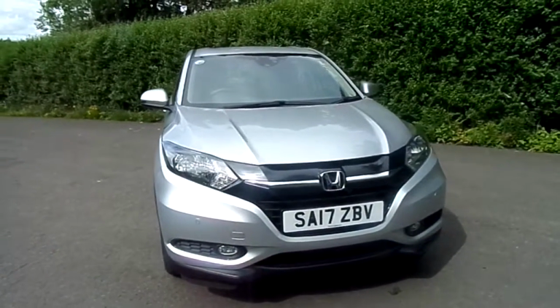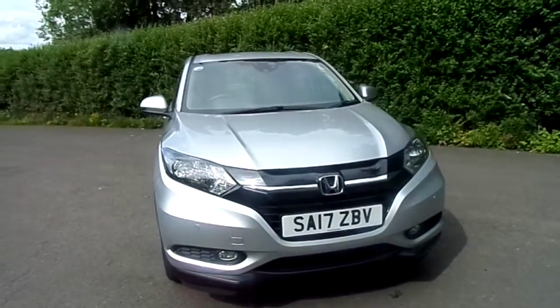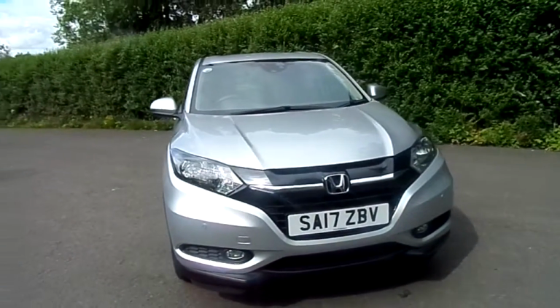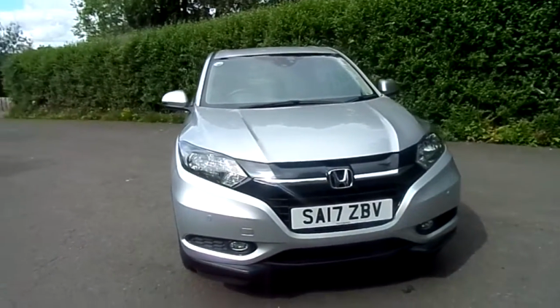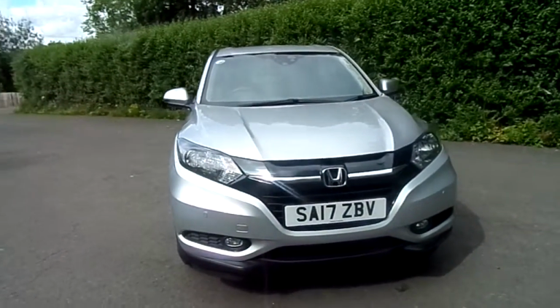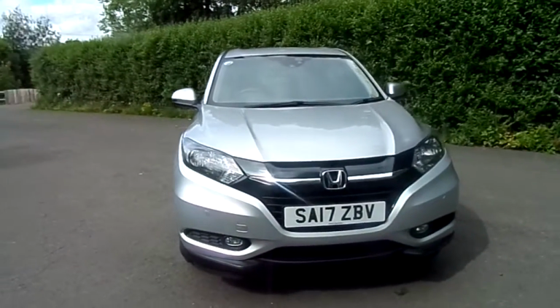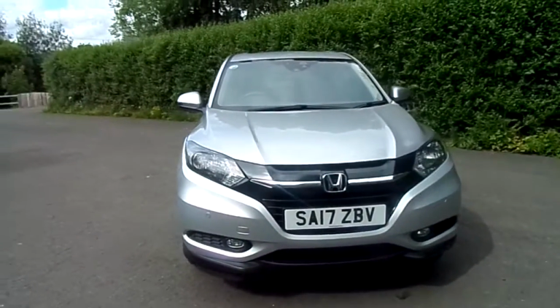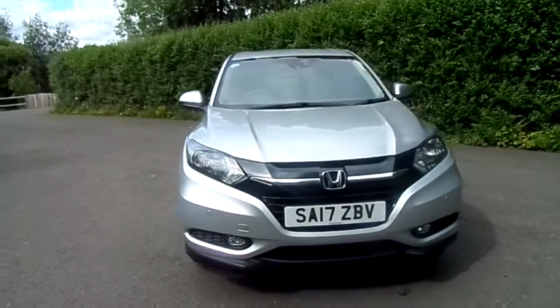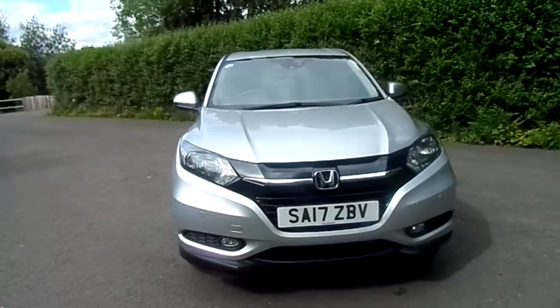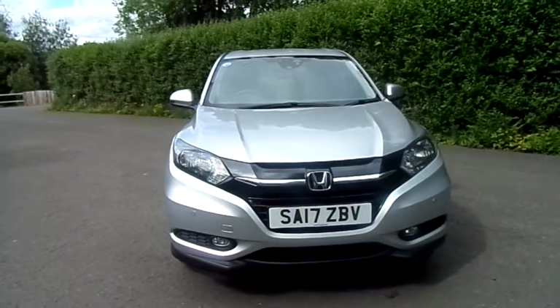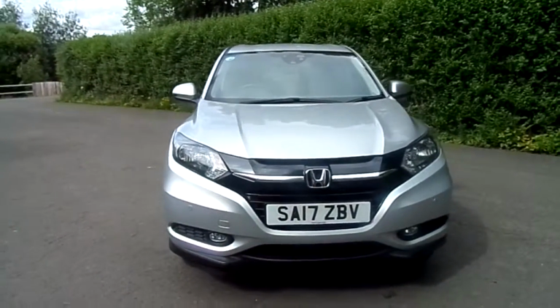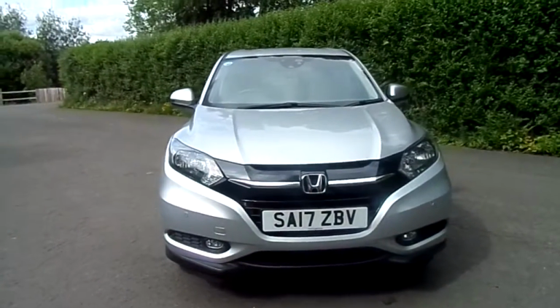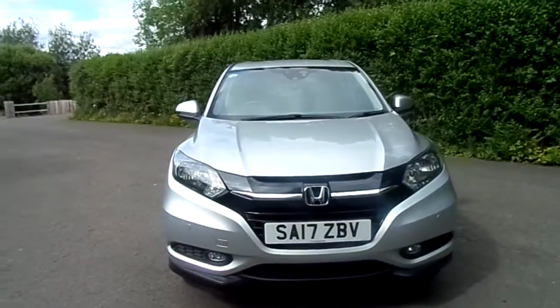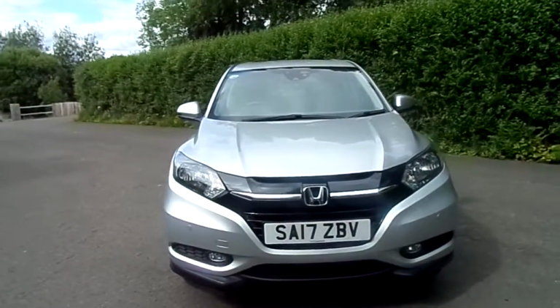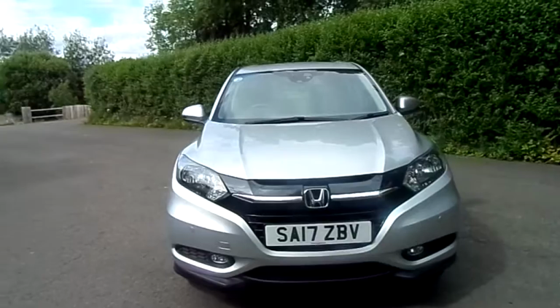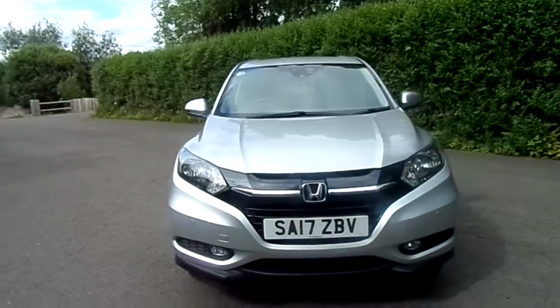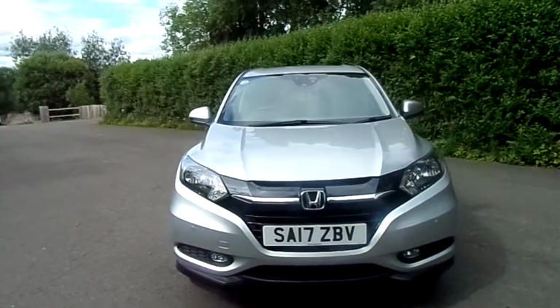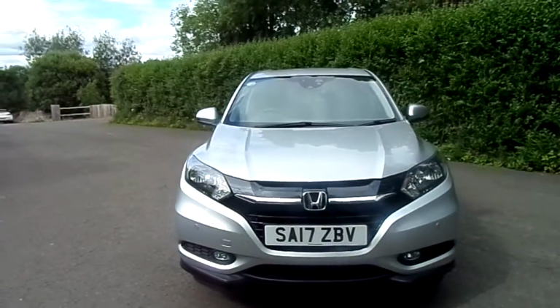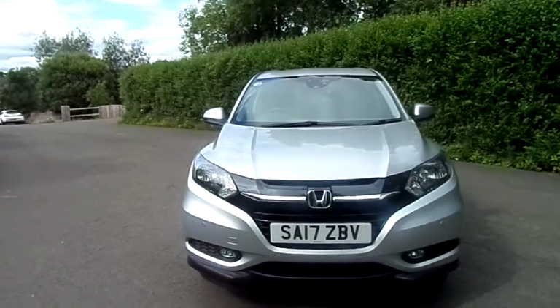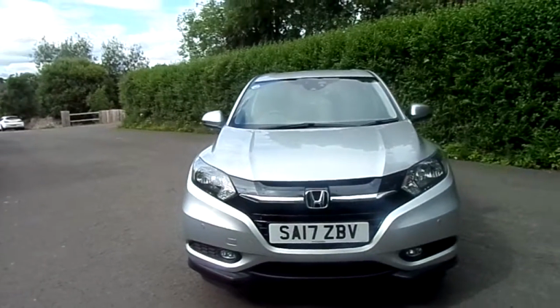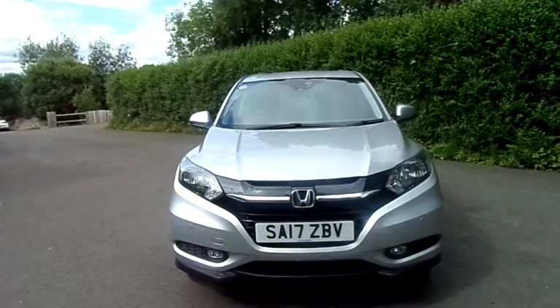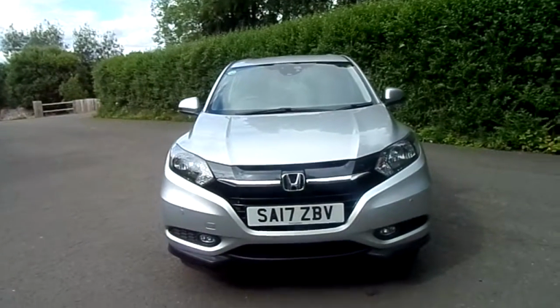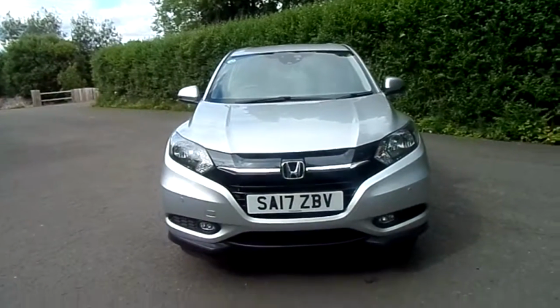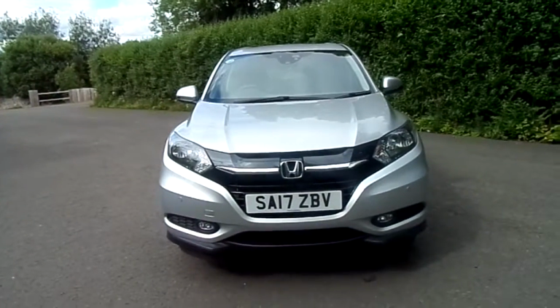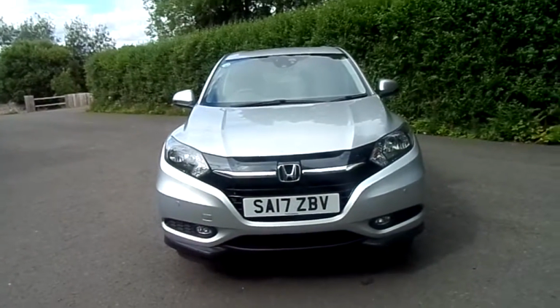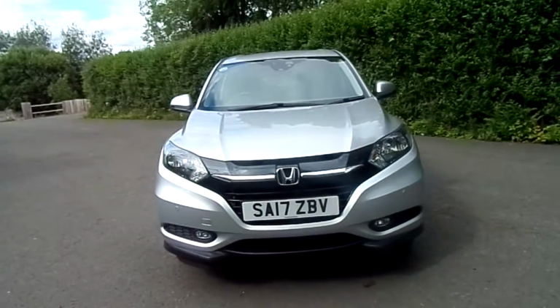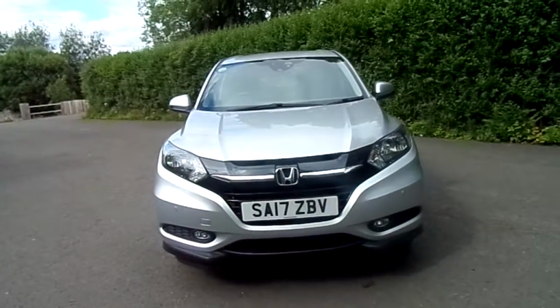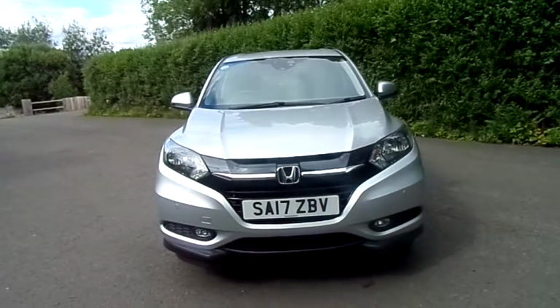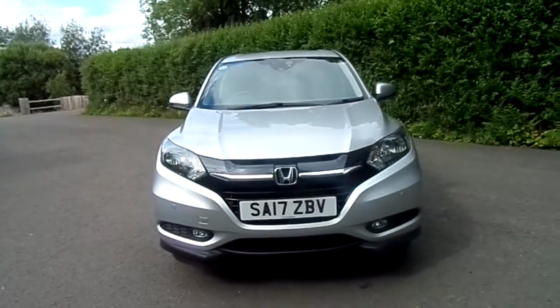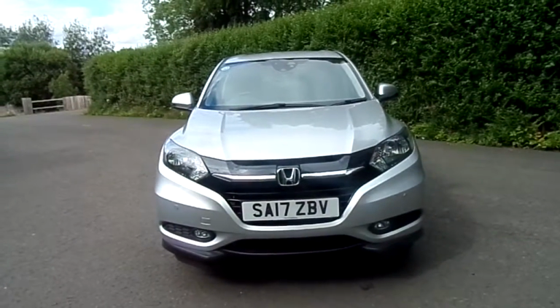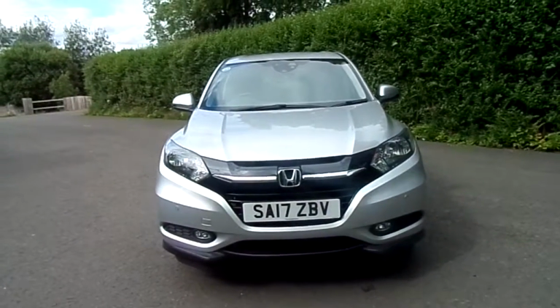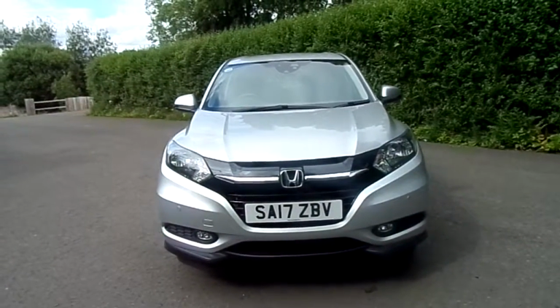If you'd like to know anything more about this vehicle, give us a call on 01786 406 200. Thanks for watching.